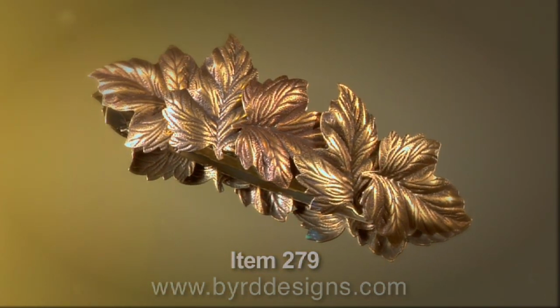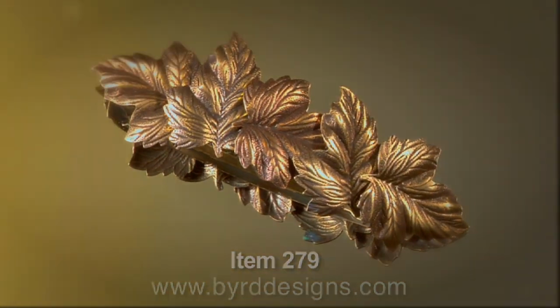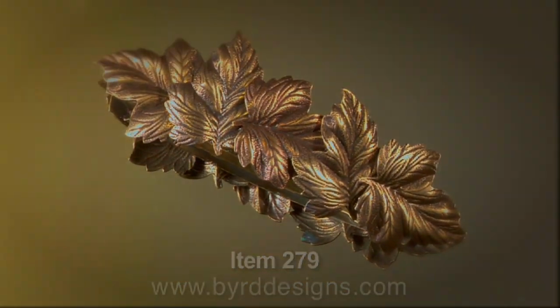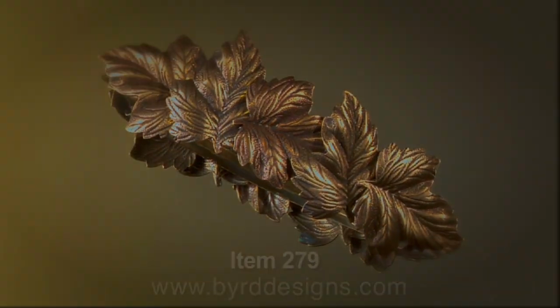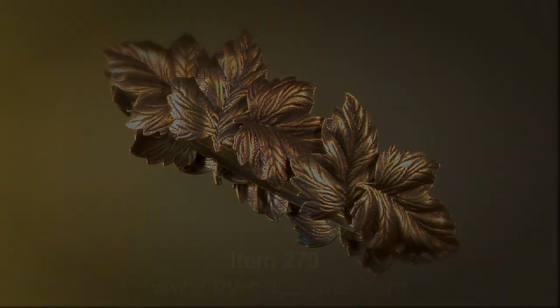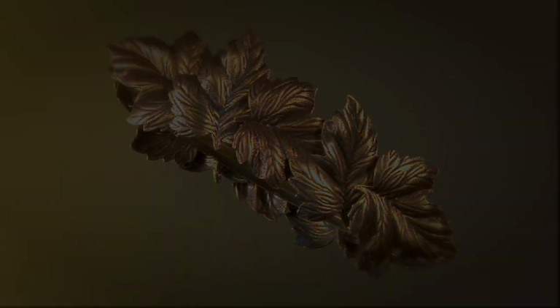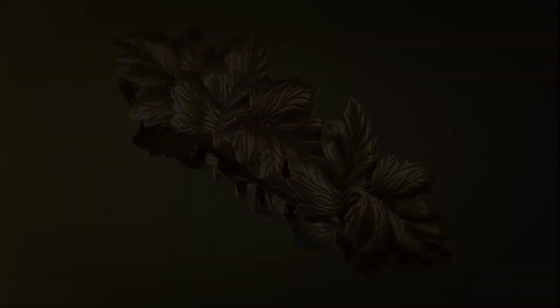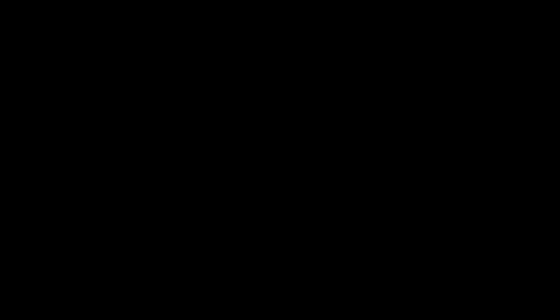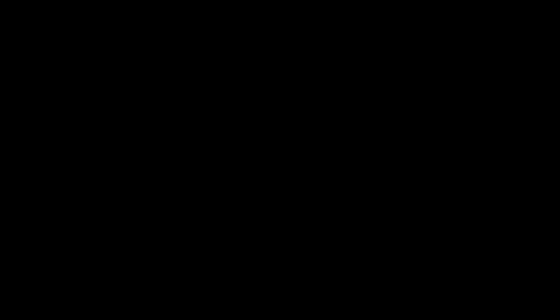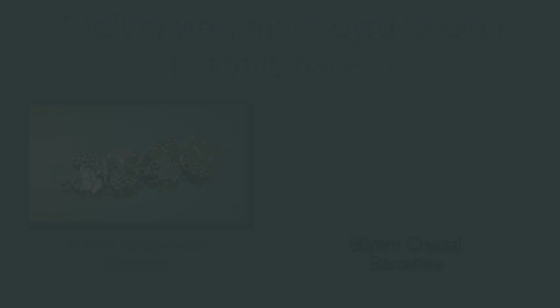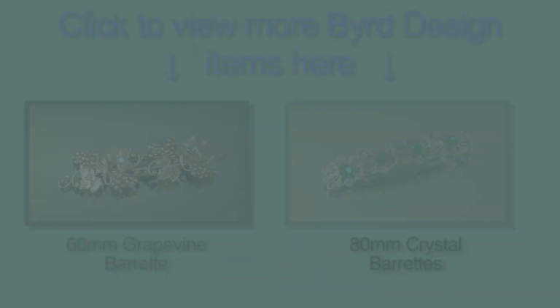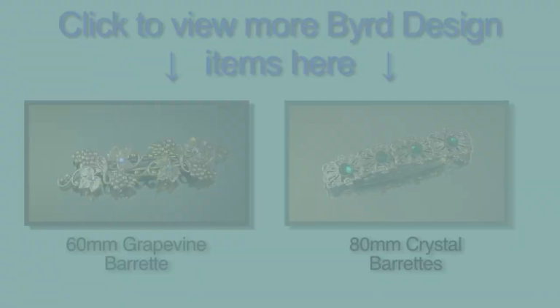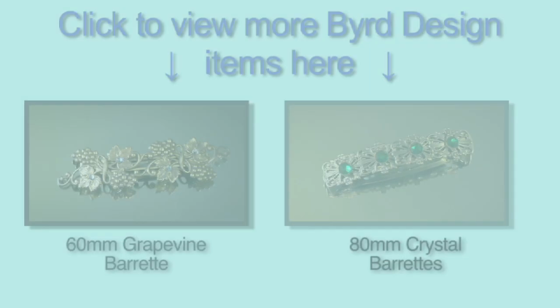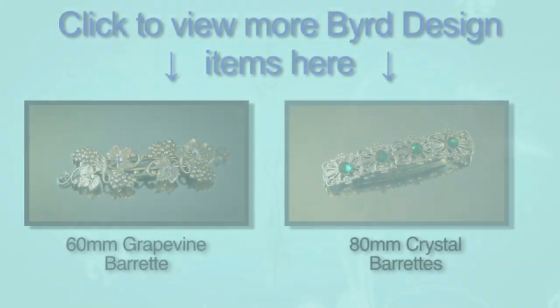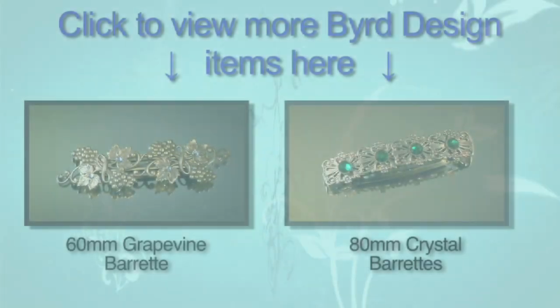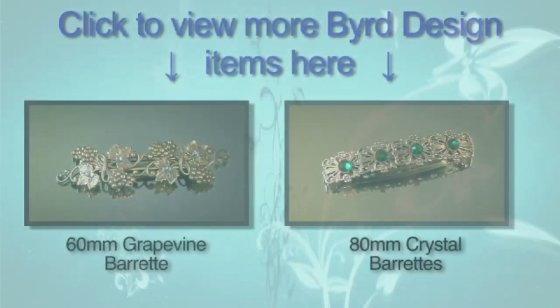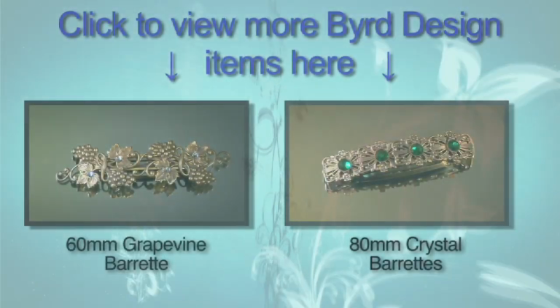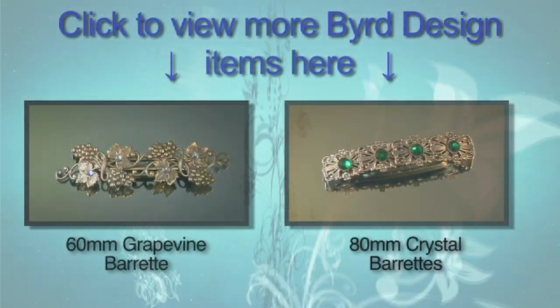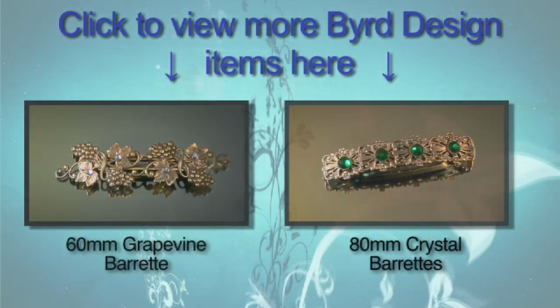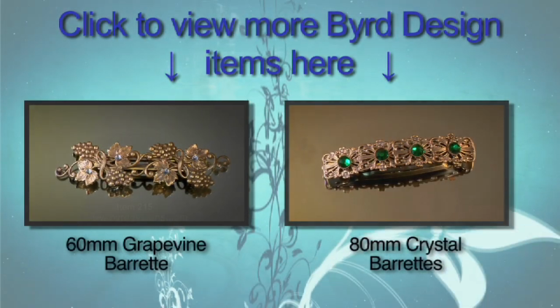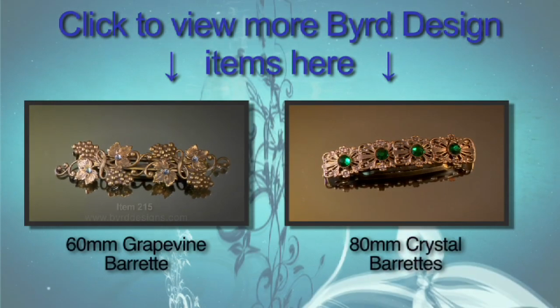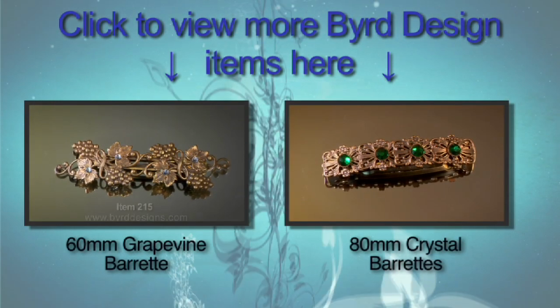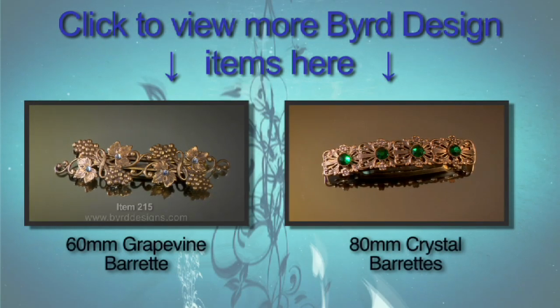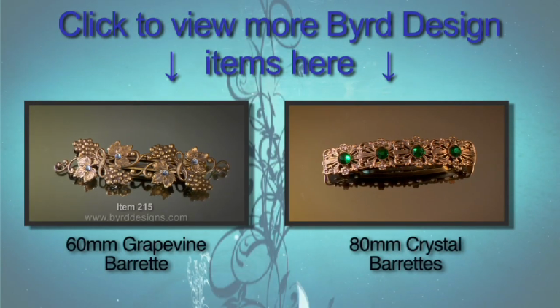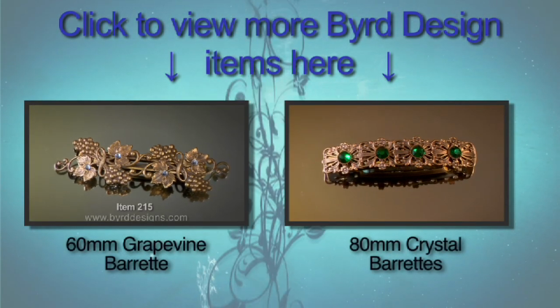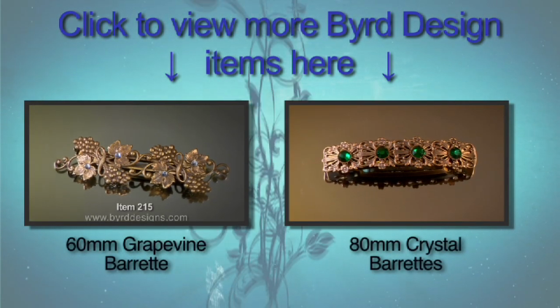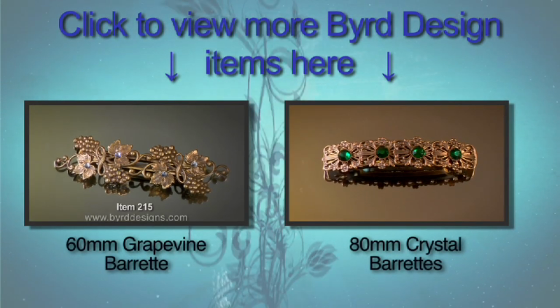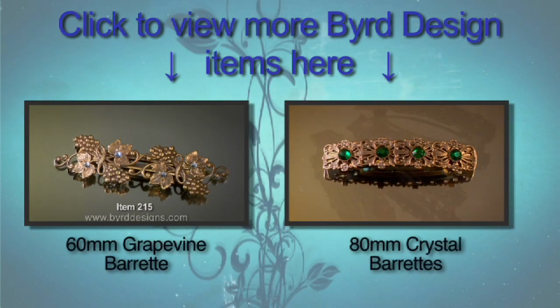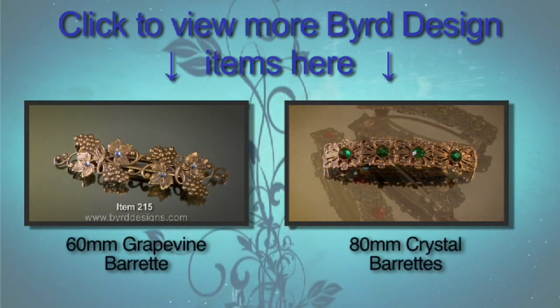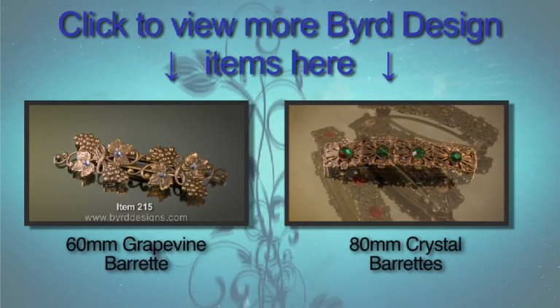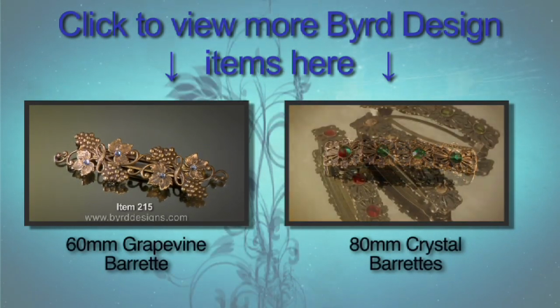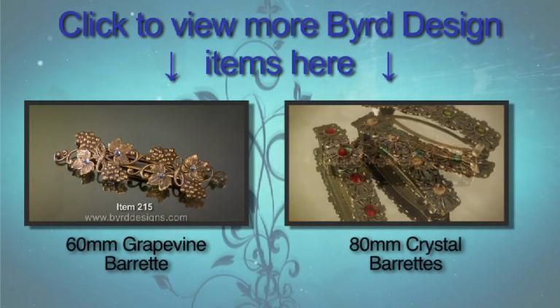Once you've used our barrettes, you'll know why so many of our customers keep coming back.